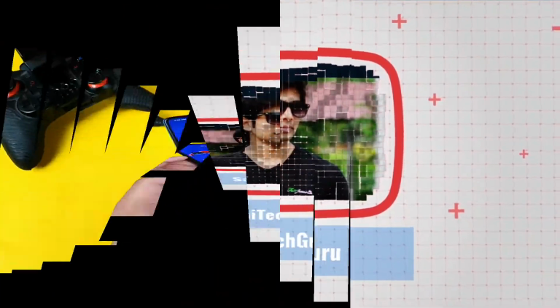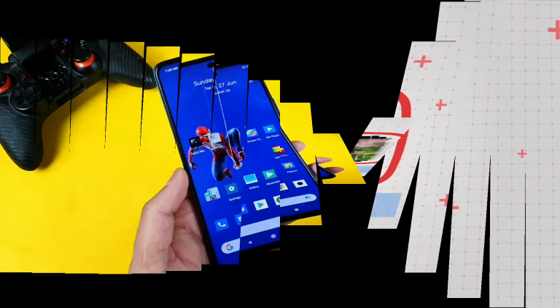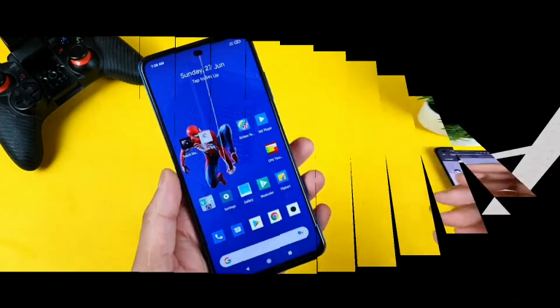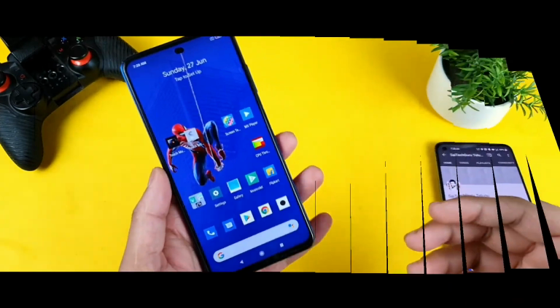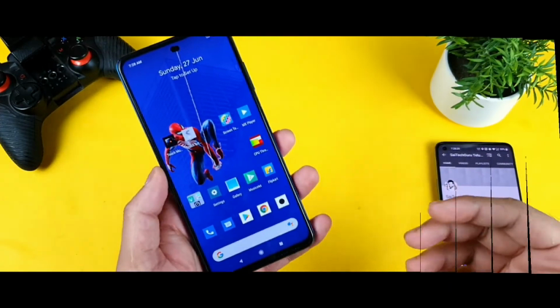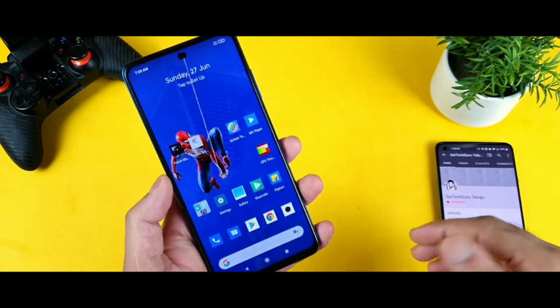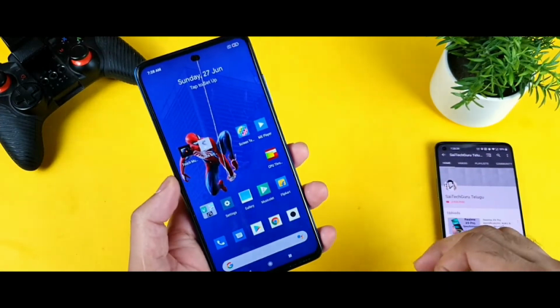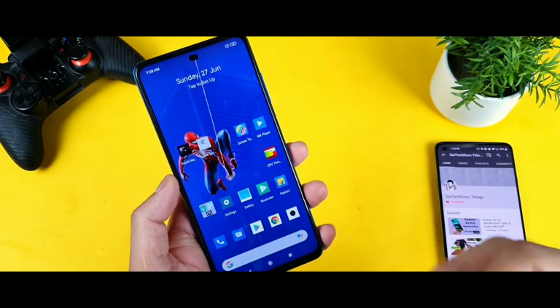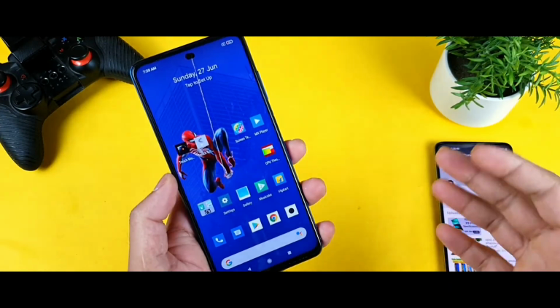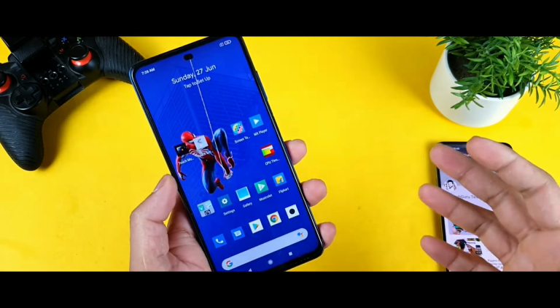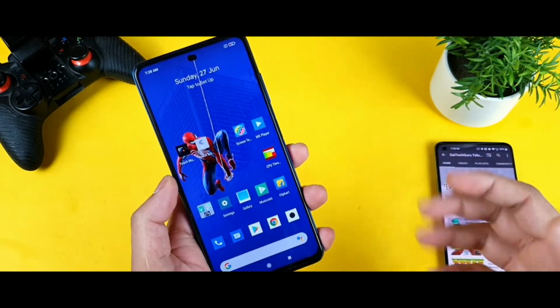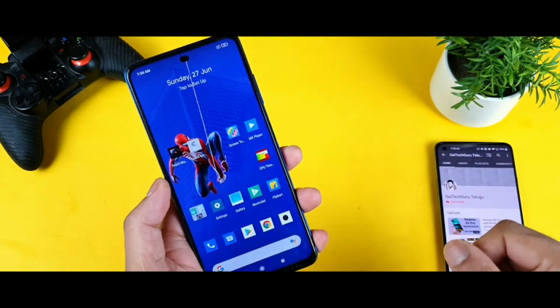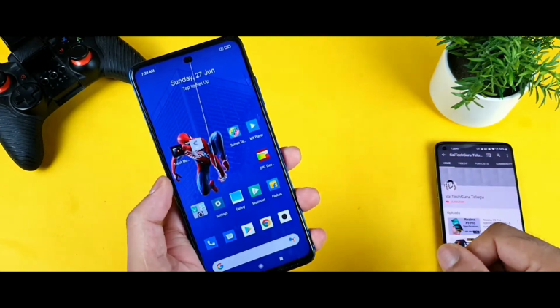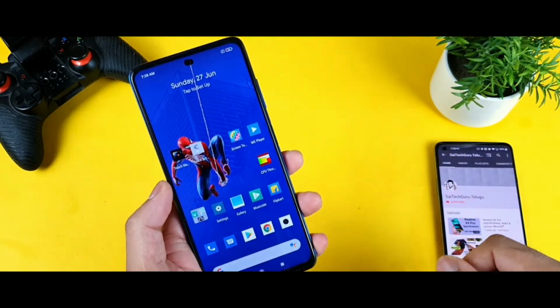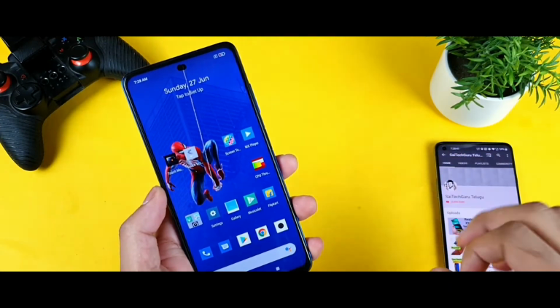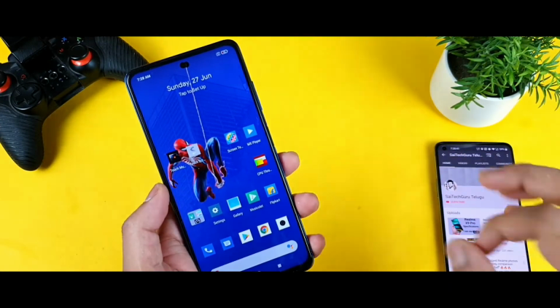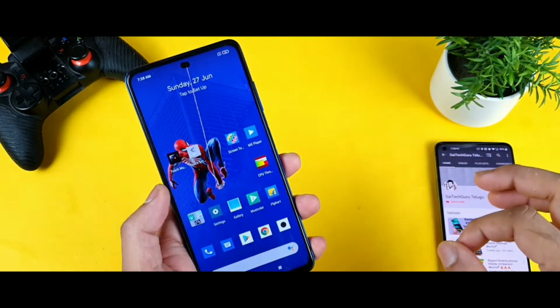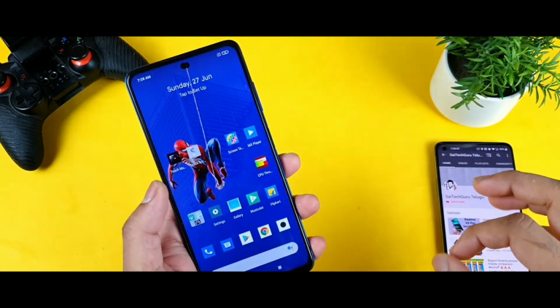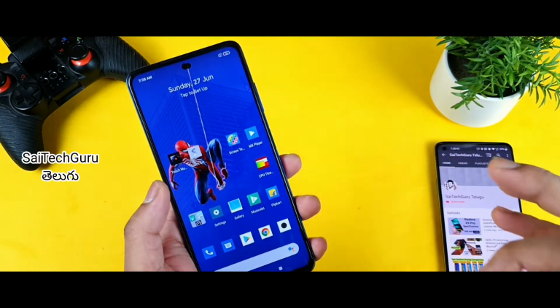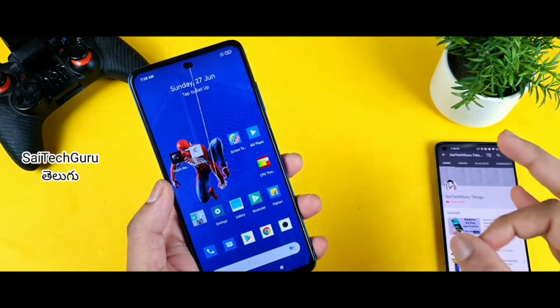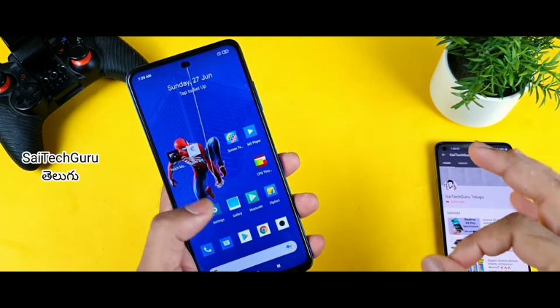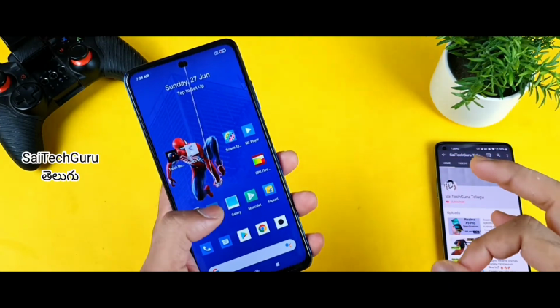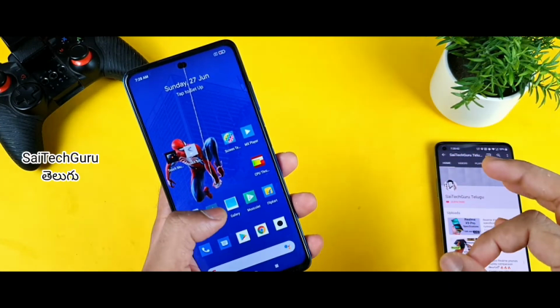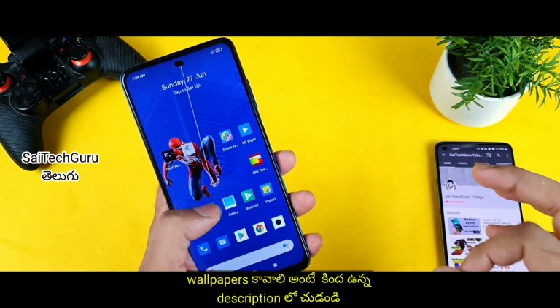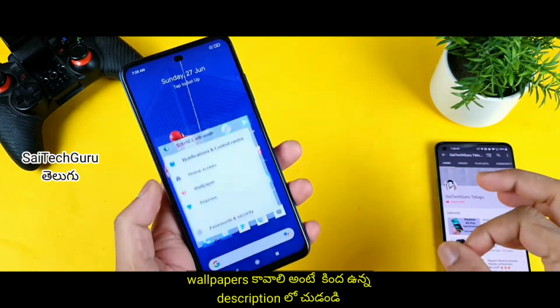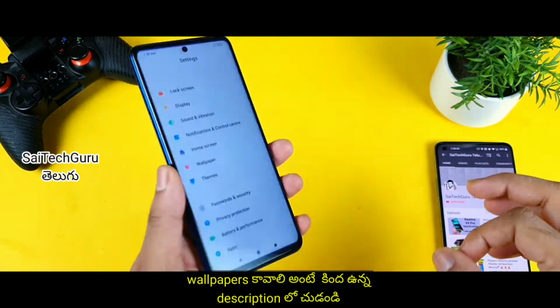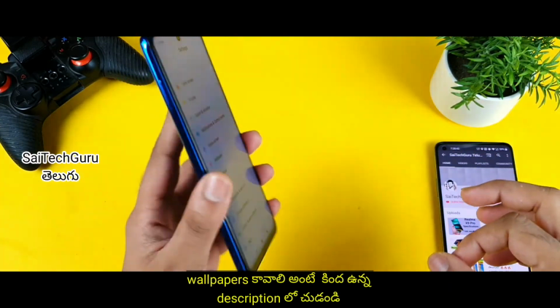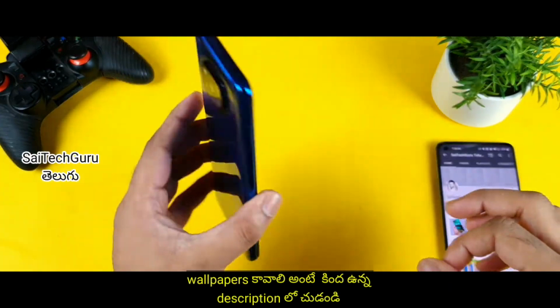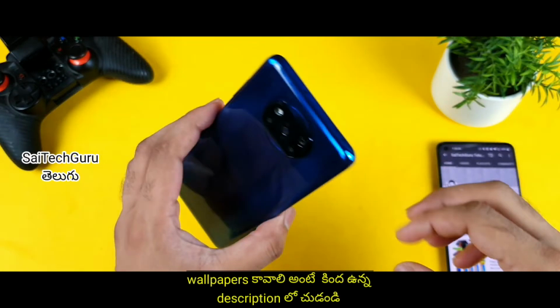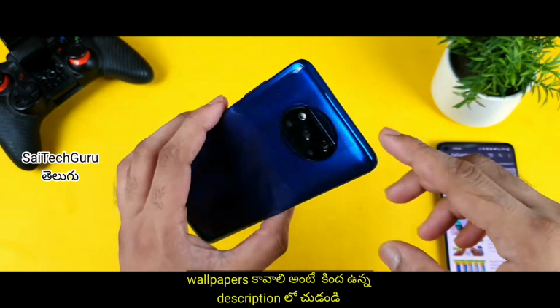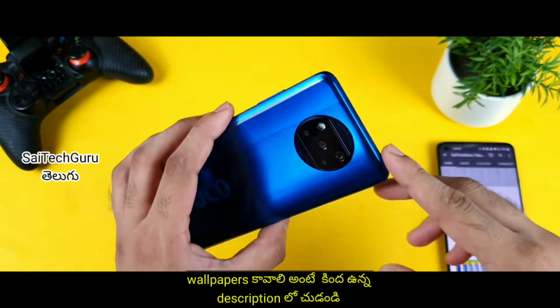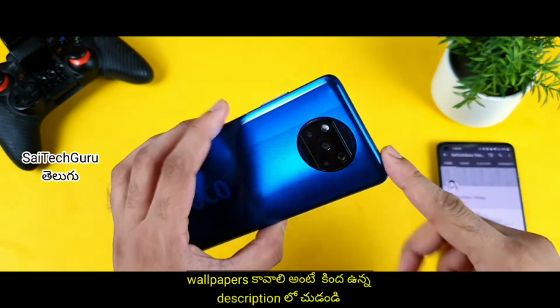Hi friends, my name is Sahya Jethani. Welcome to Sahya Jethani. In this video, we are going to talk about the problems of the Poco X3.